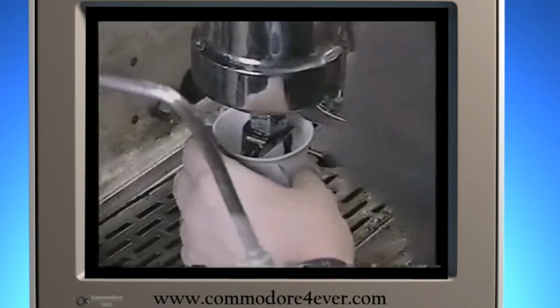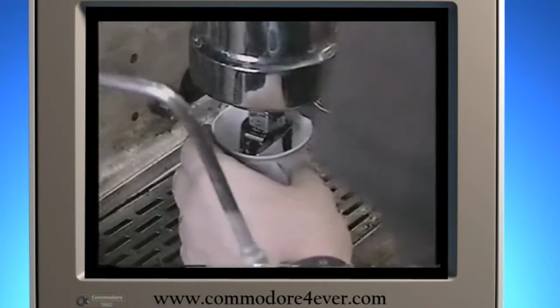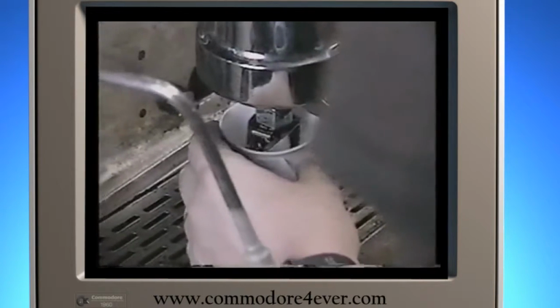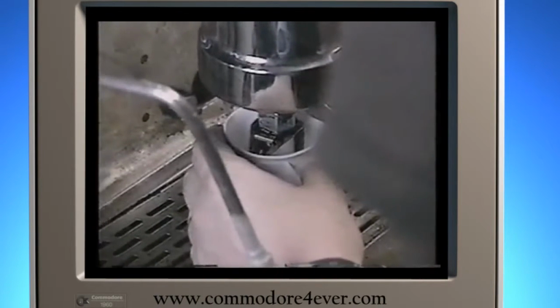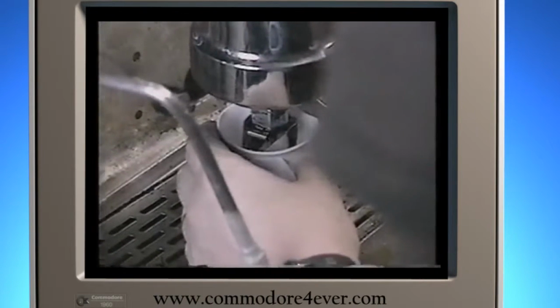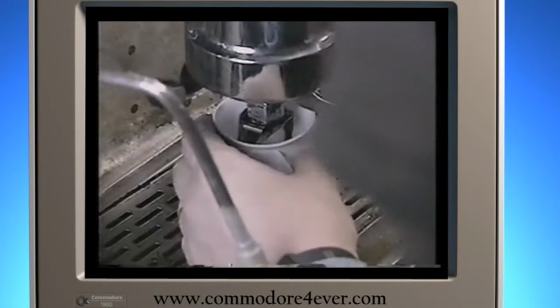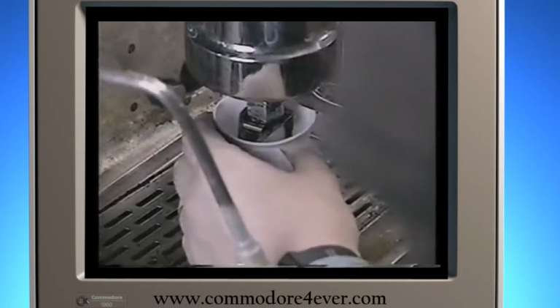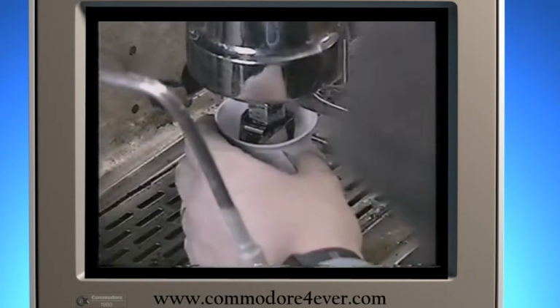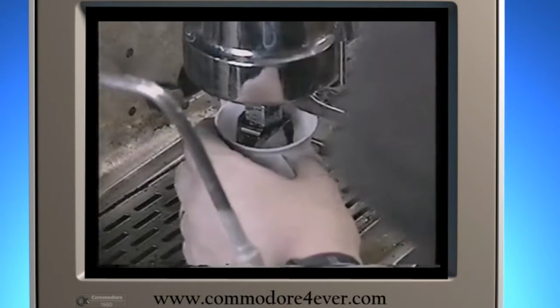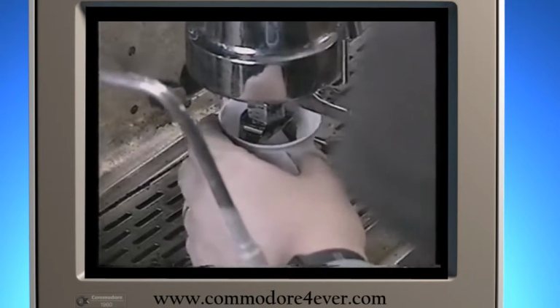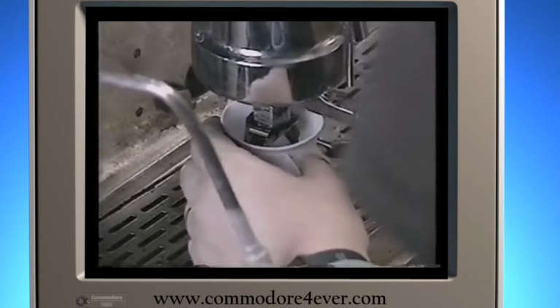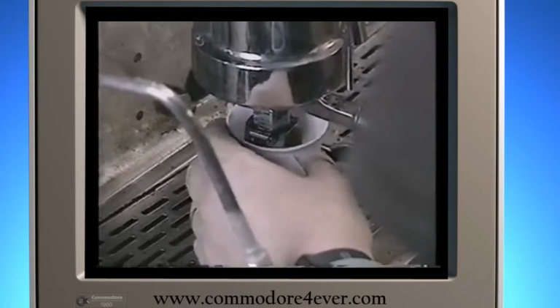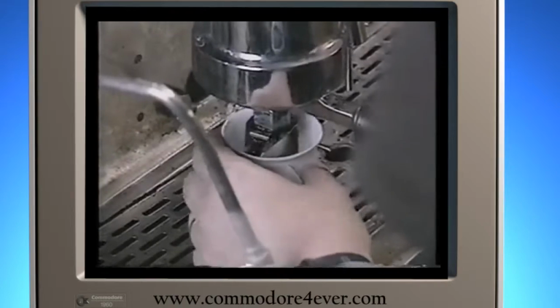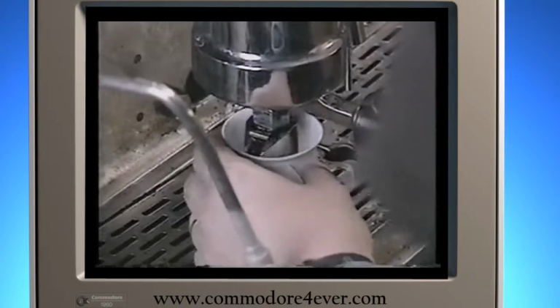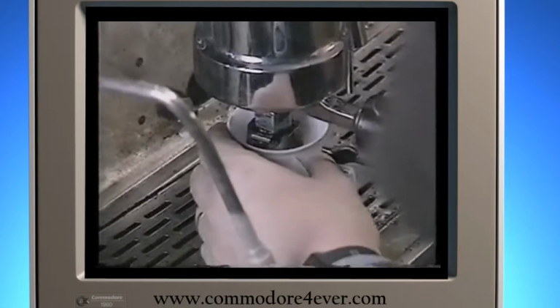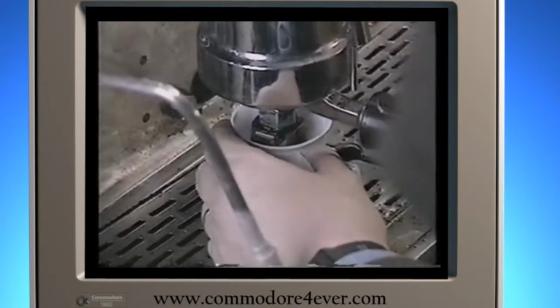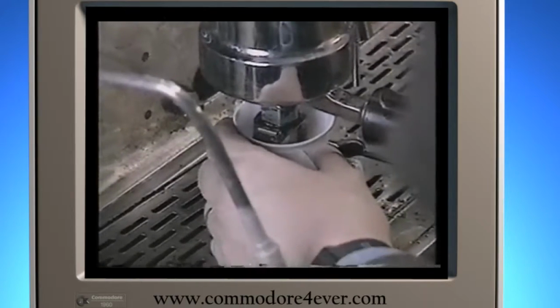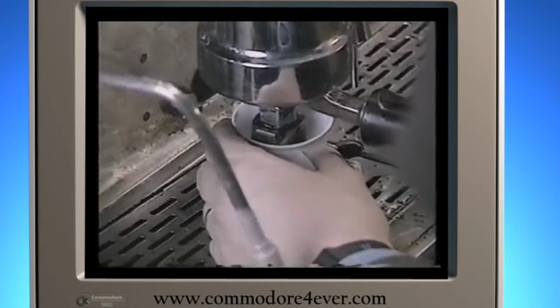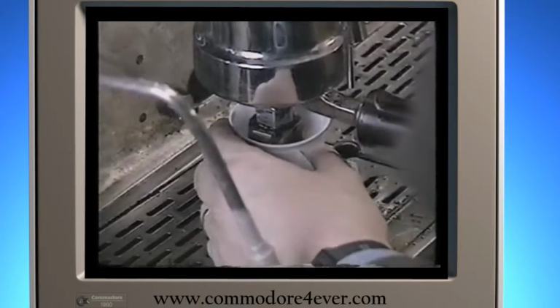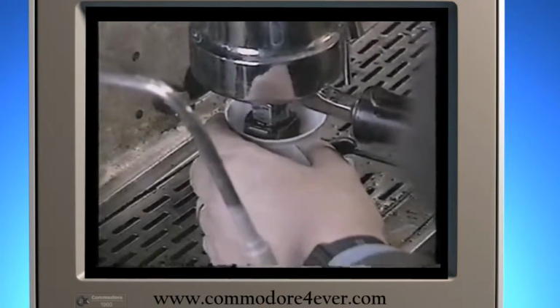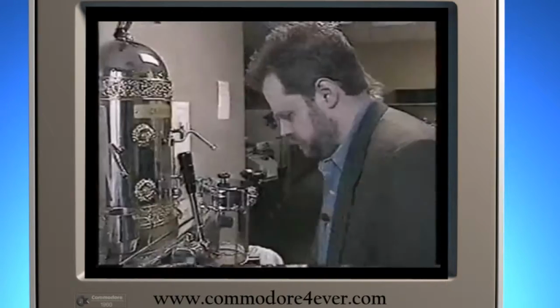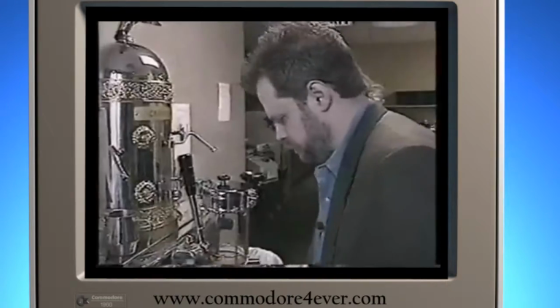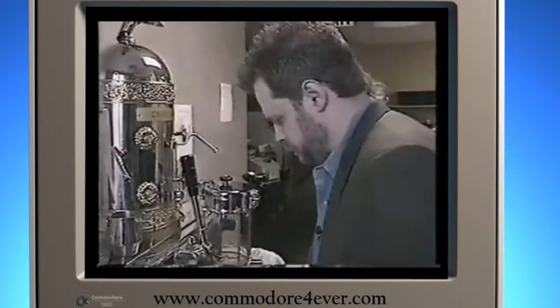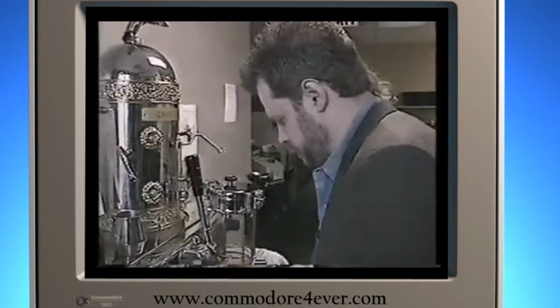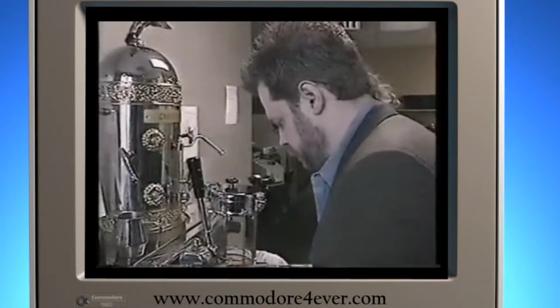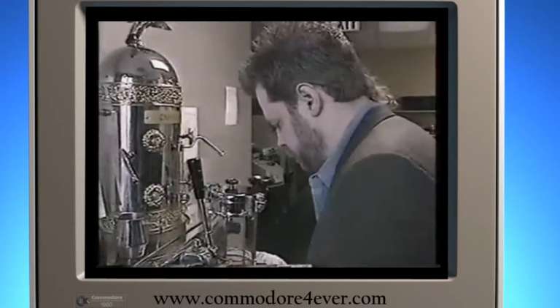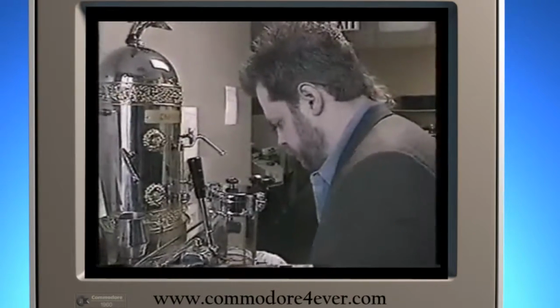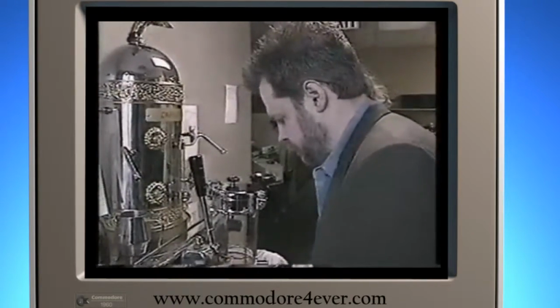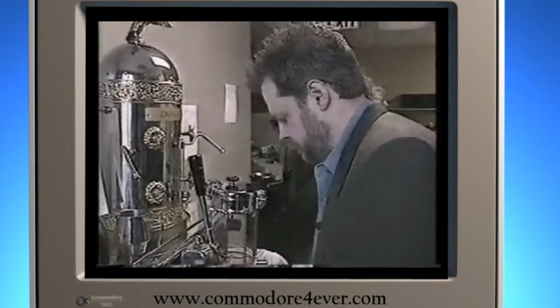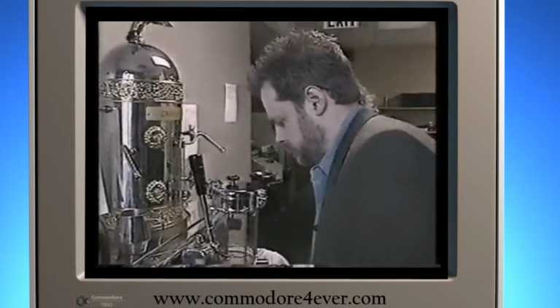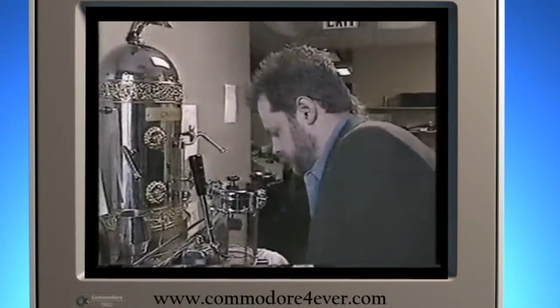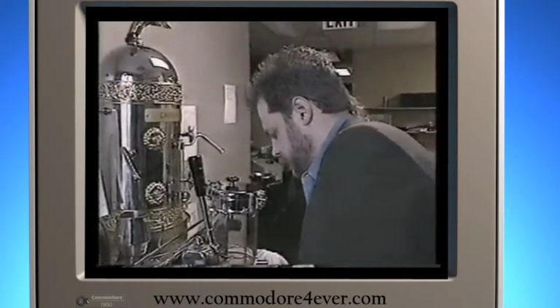About the only non-digital item visible on the premises: an espresso machine.